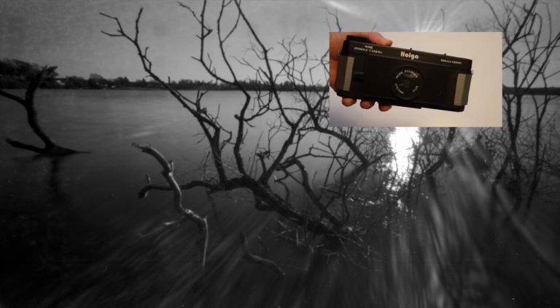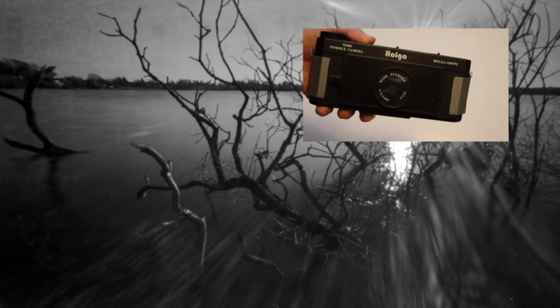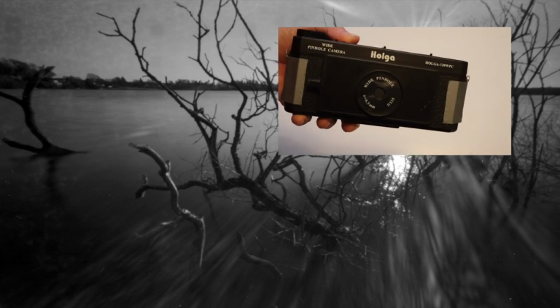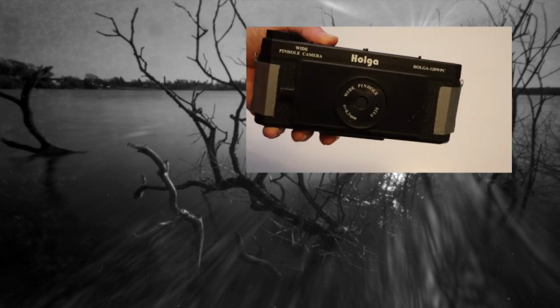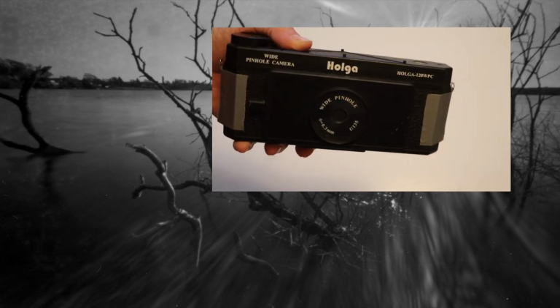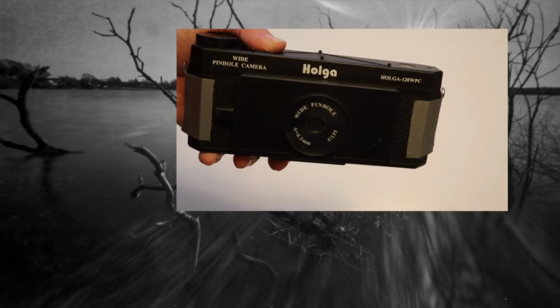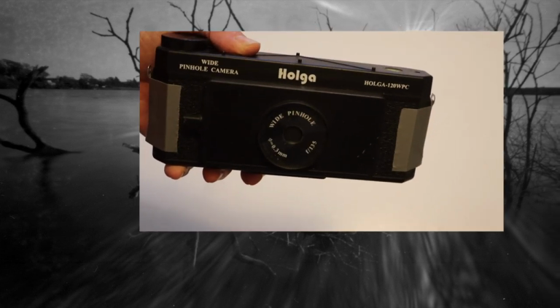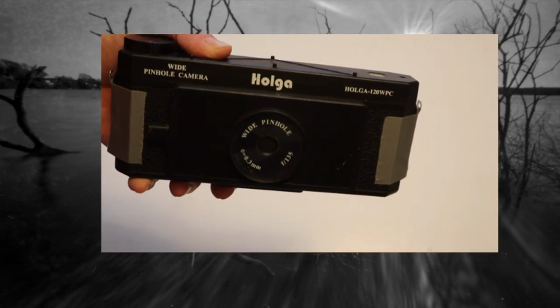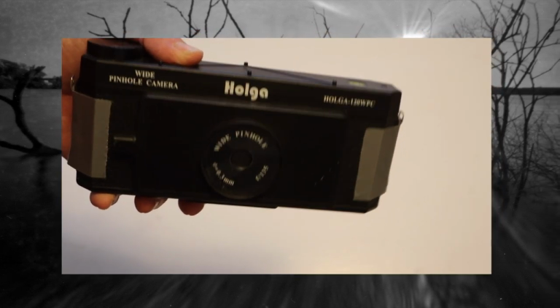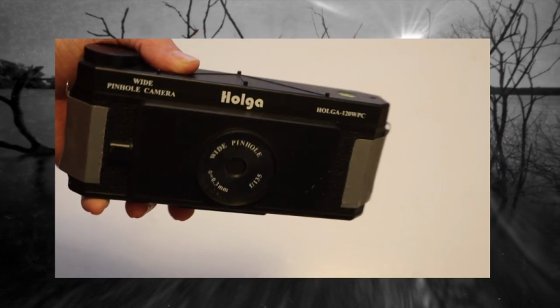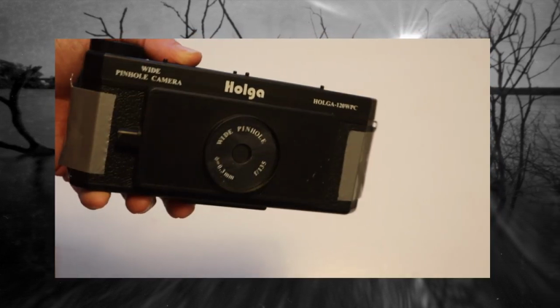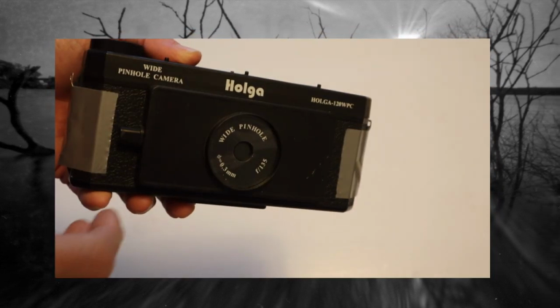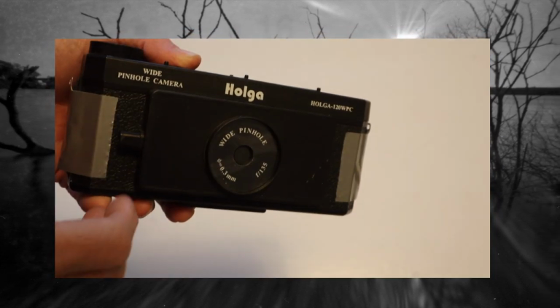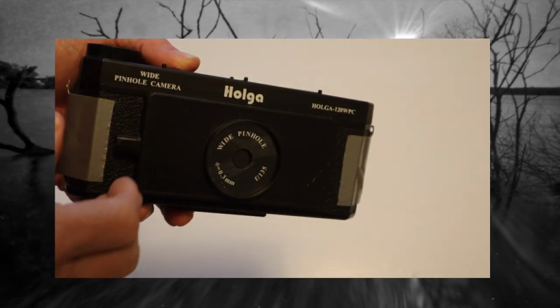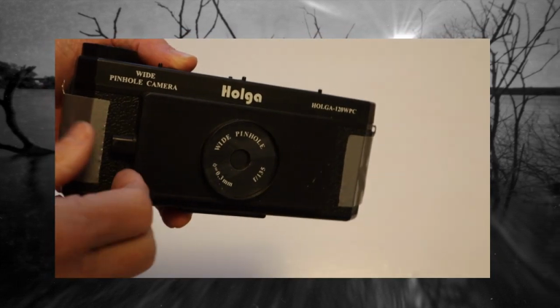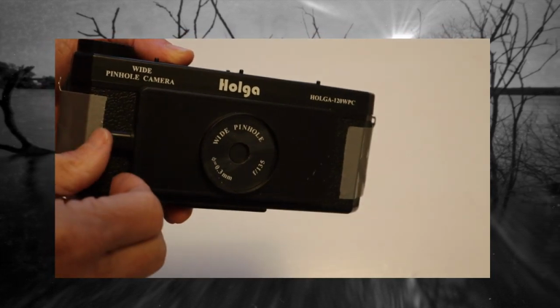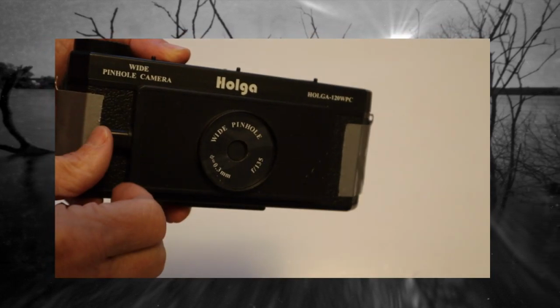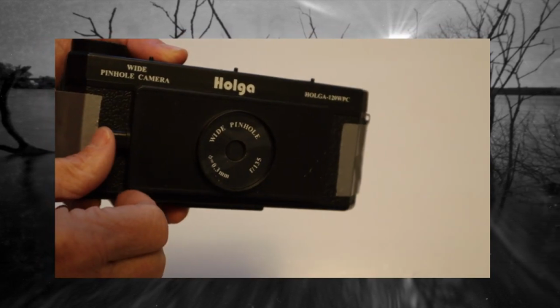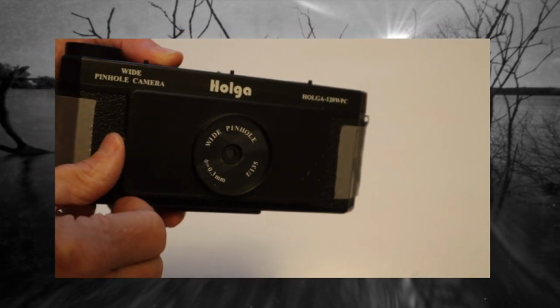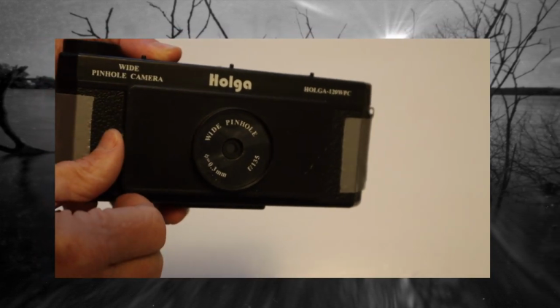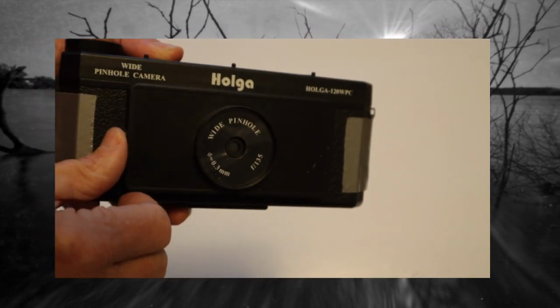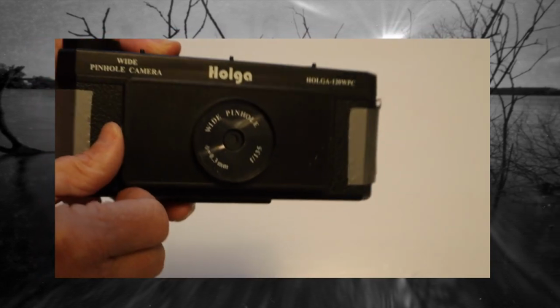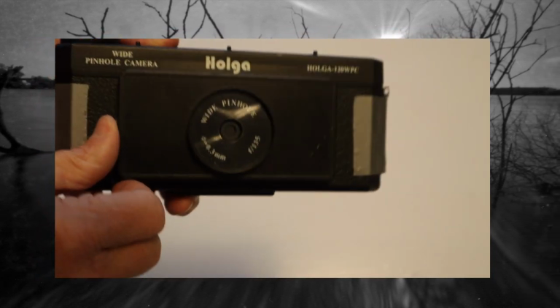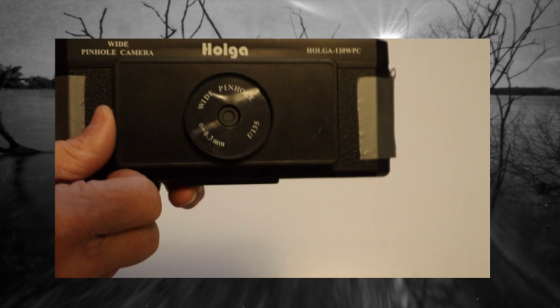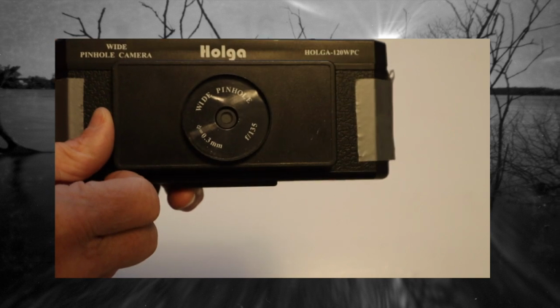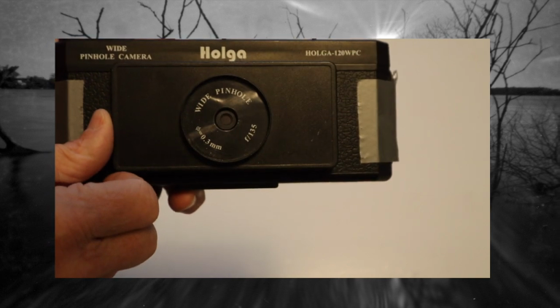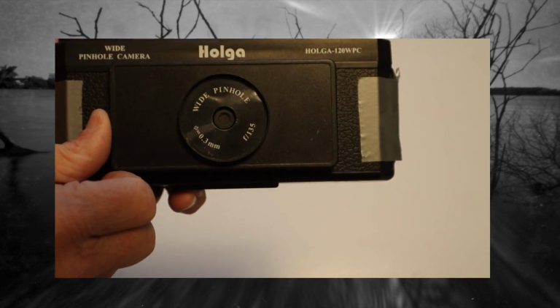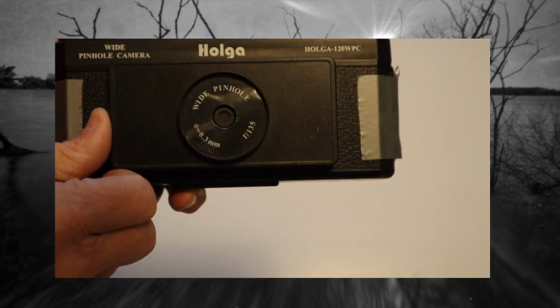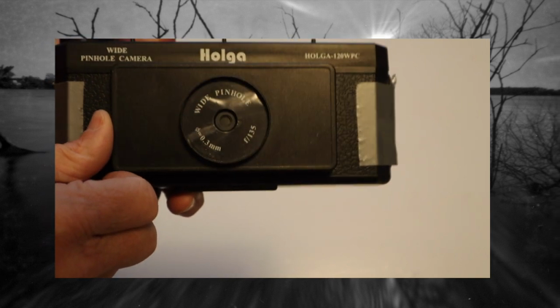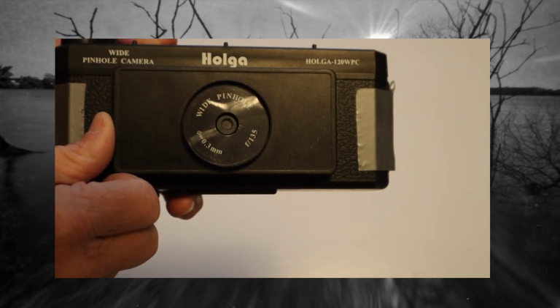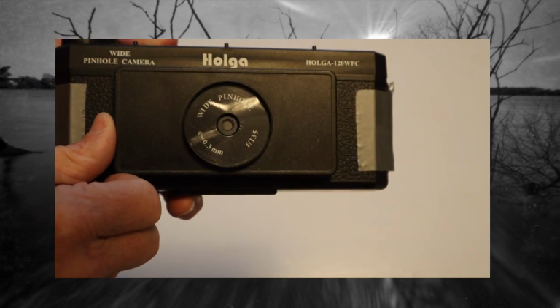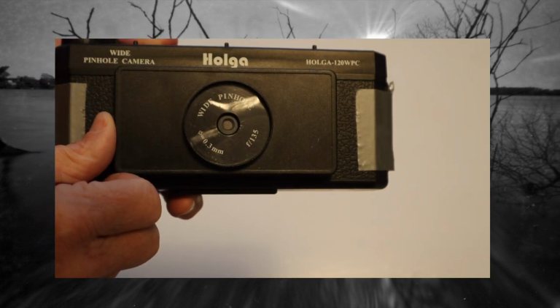This is the Holger Cameron with which this image was shot, and the pinhole you can see there is very small.